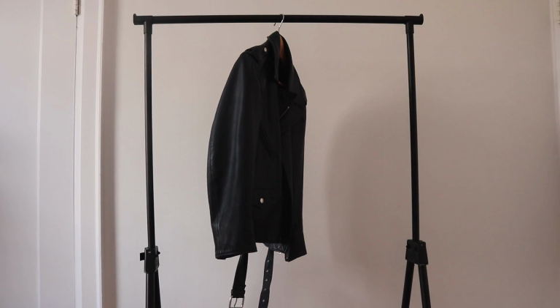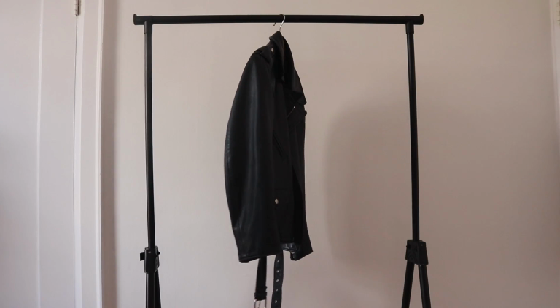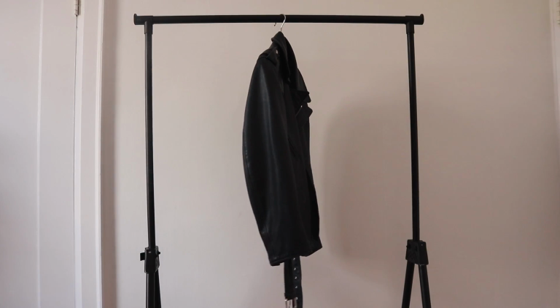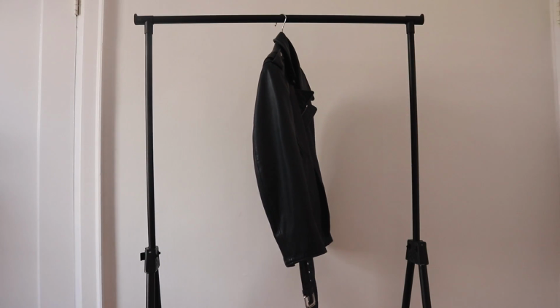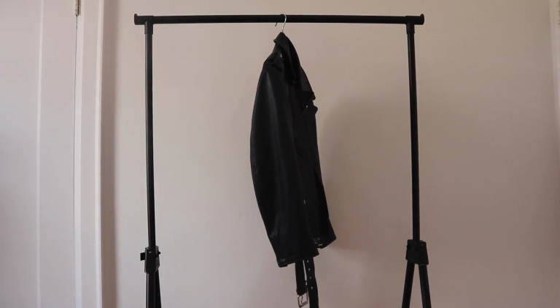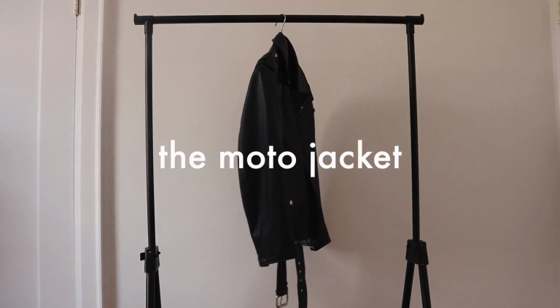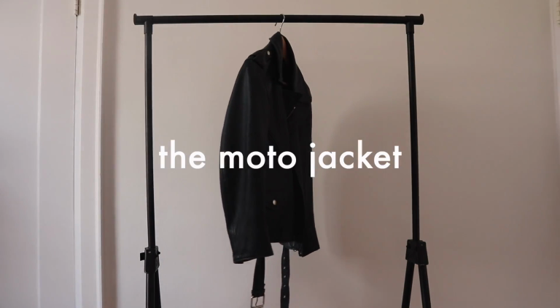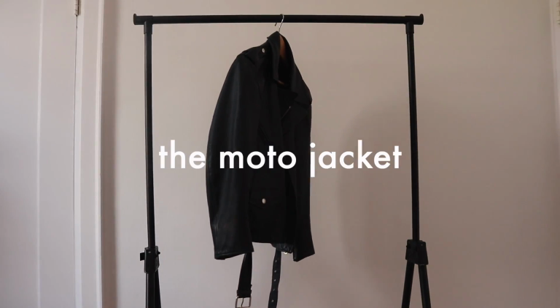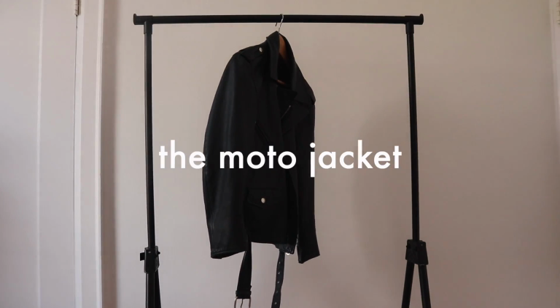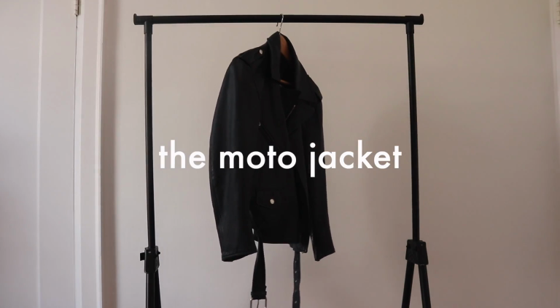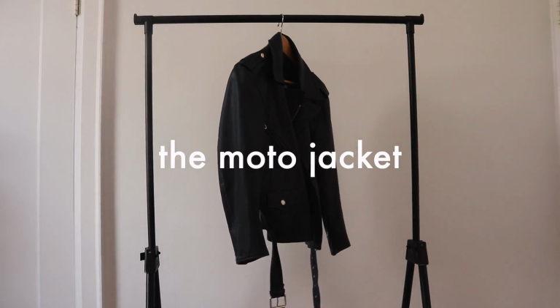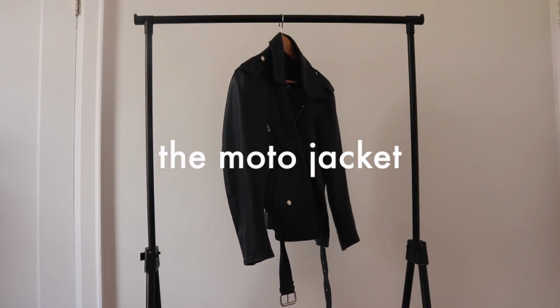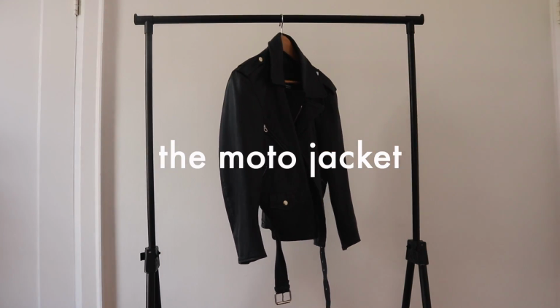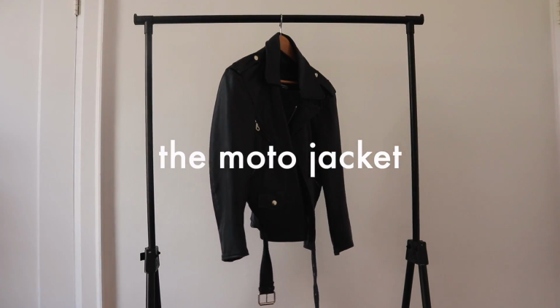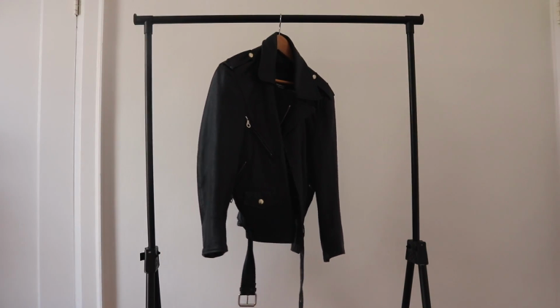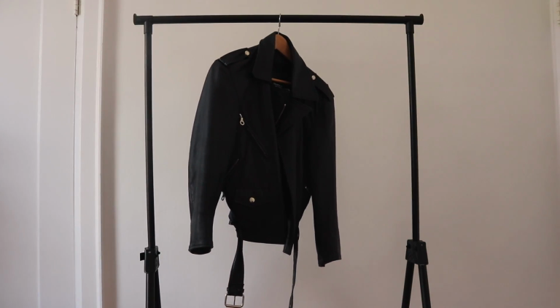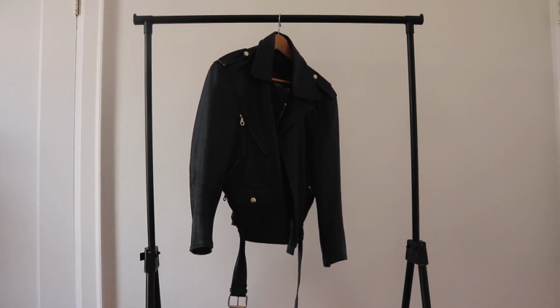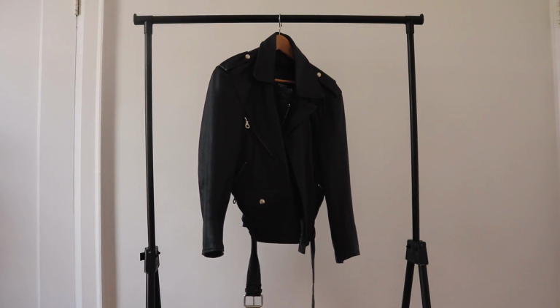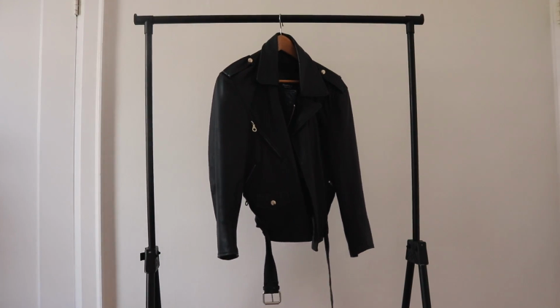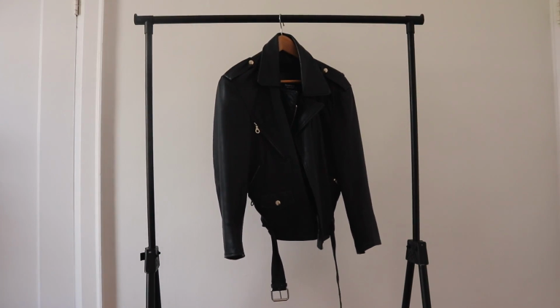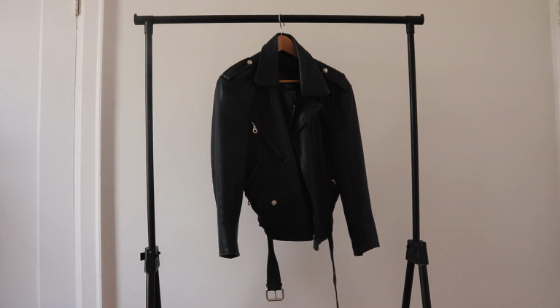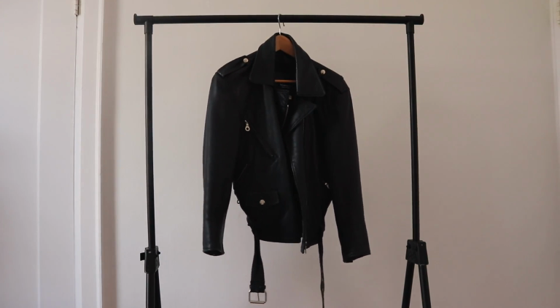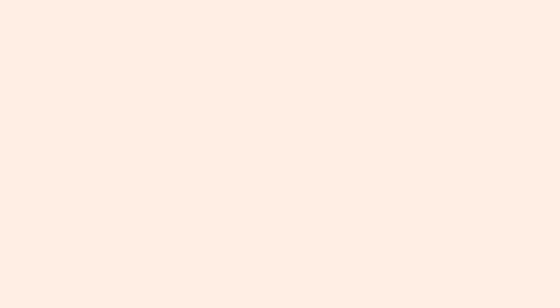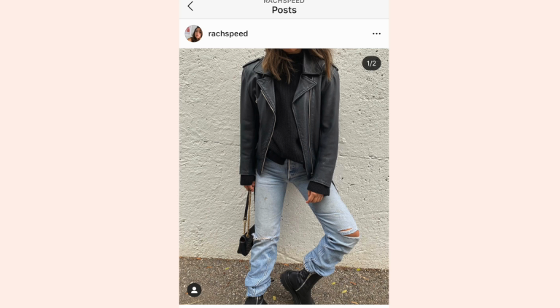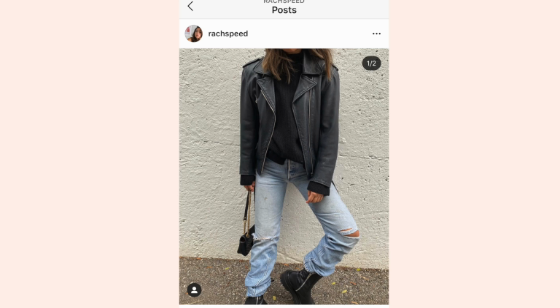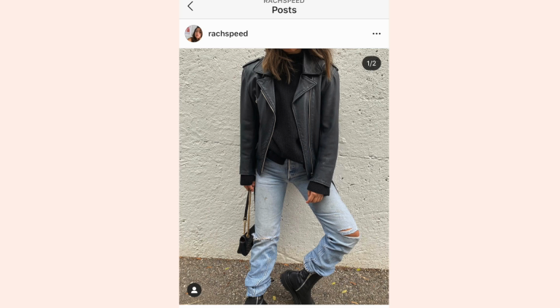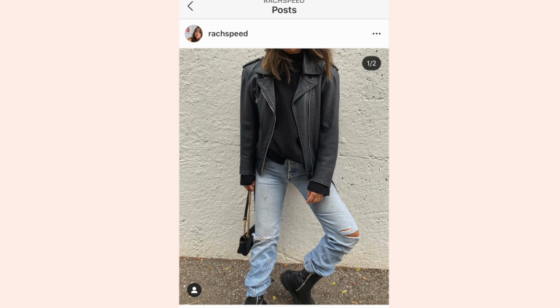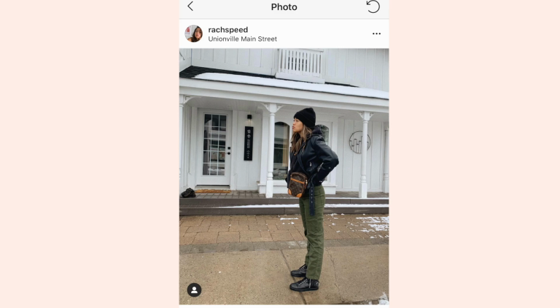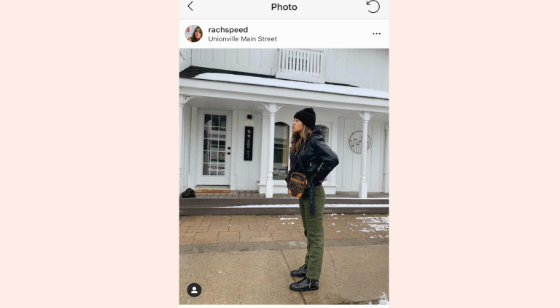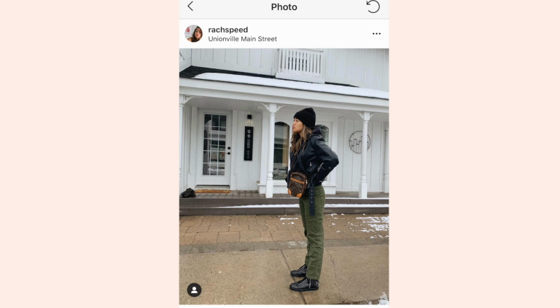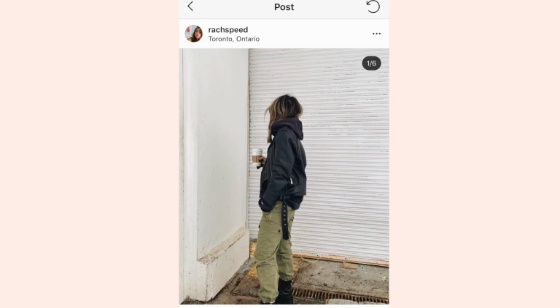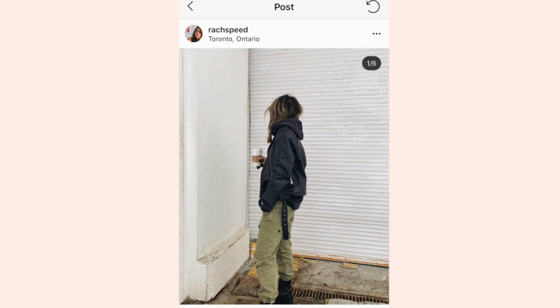I had to finish with a moto jacket because it's an all-season item for me and just steps up your layering game.